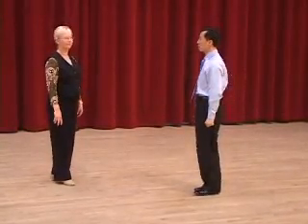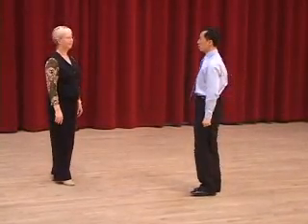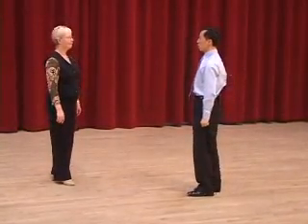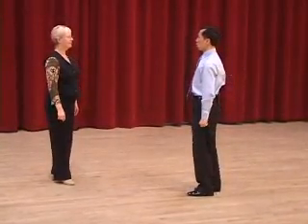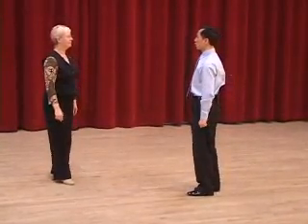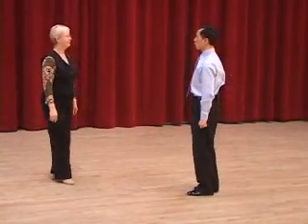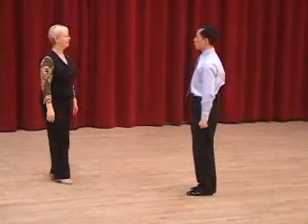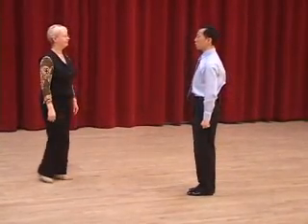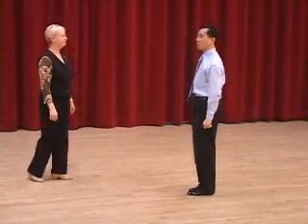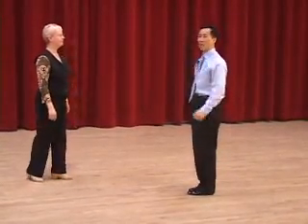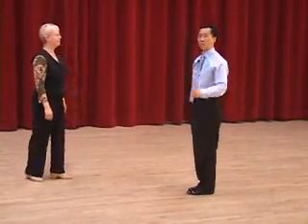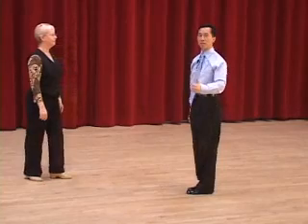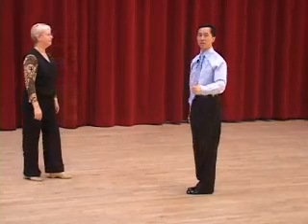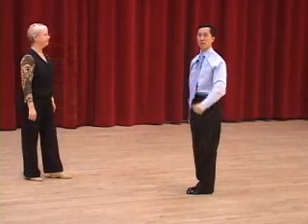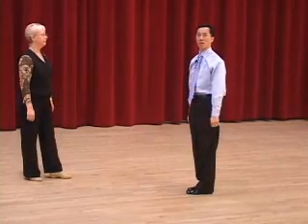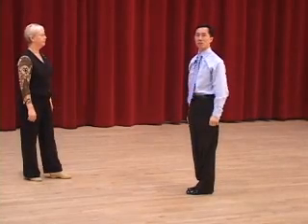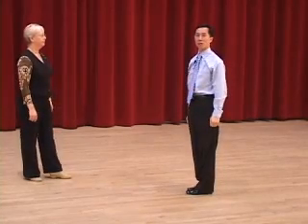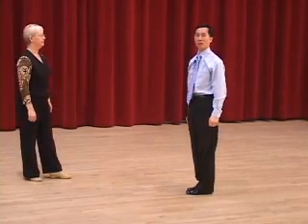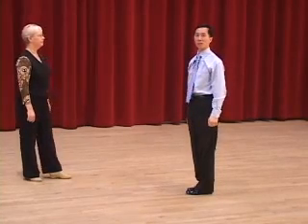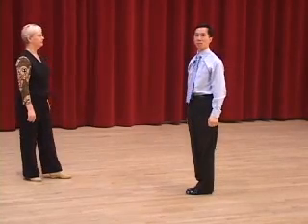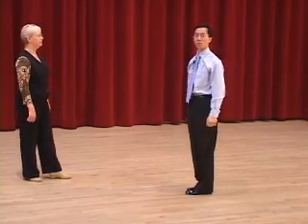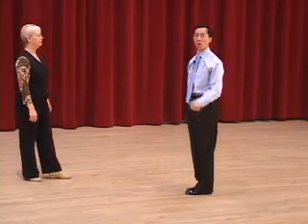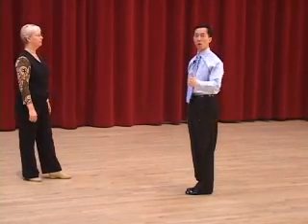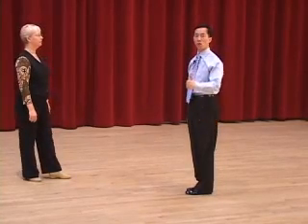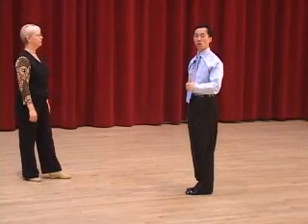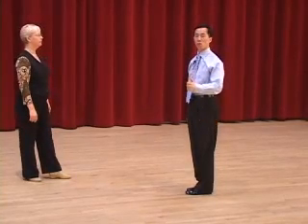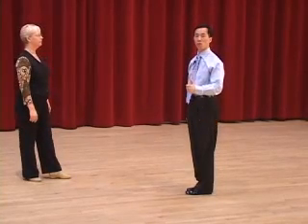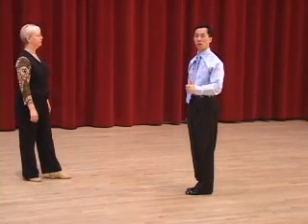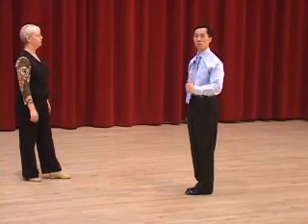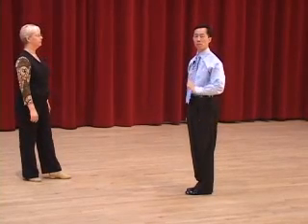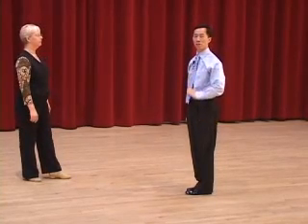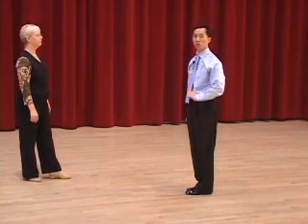We always start with the ABCs of standing technique: posture, frame, position.